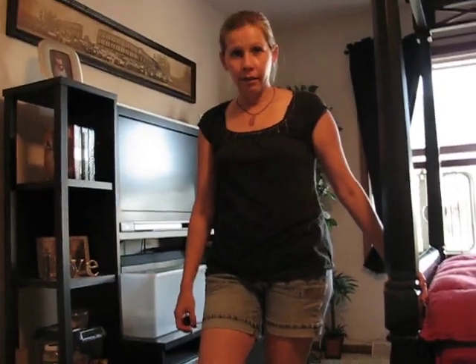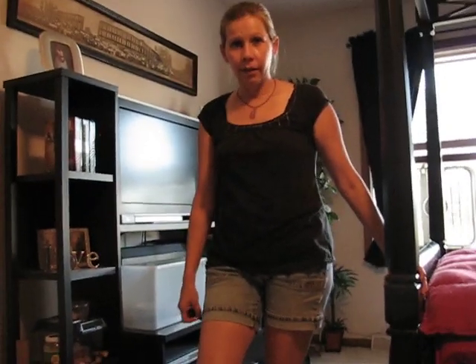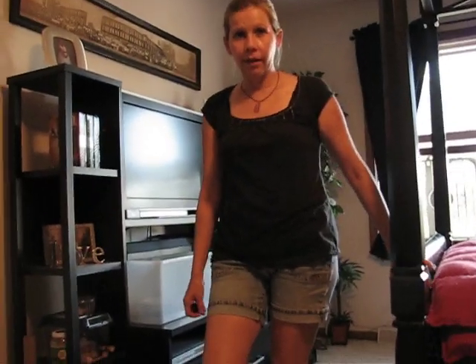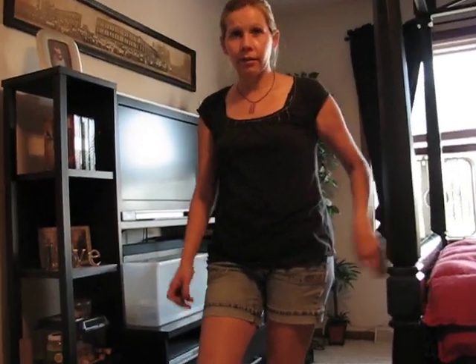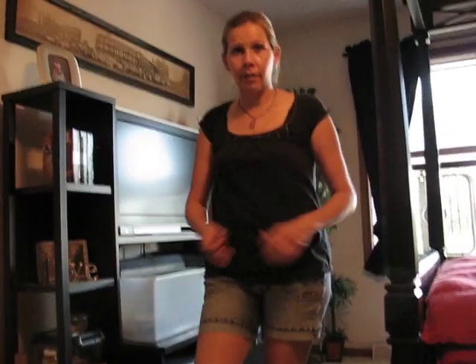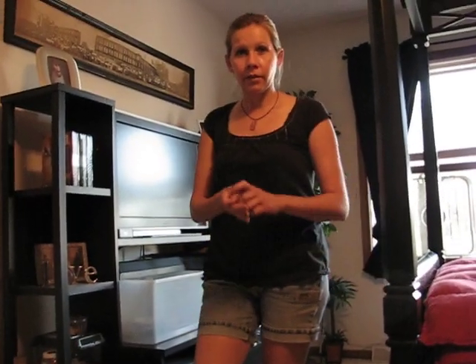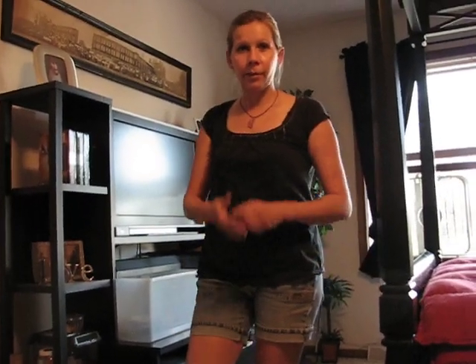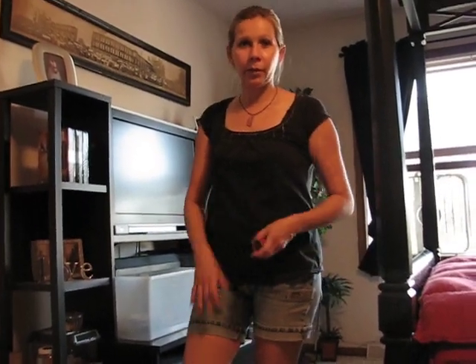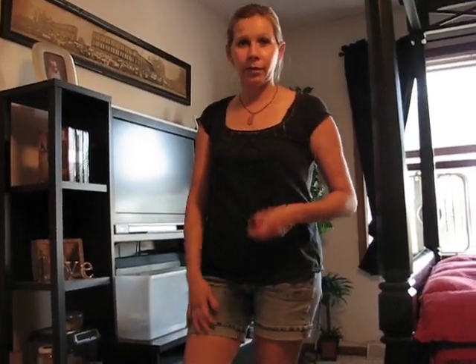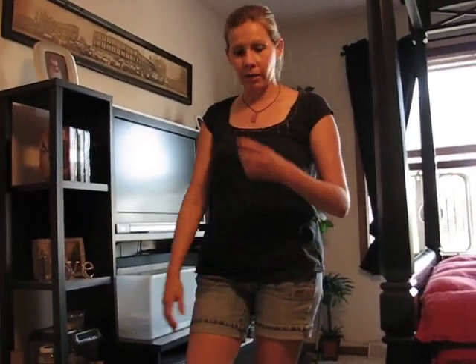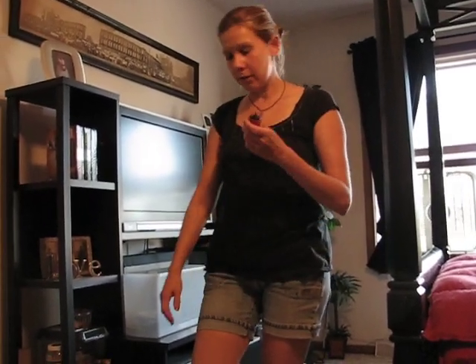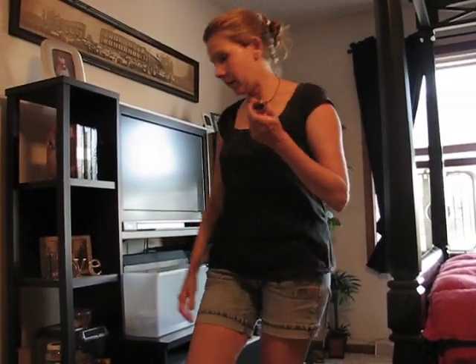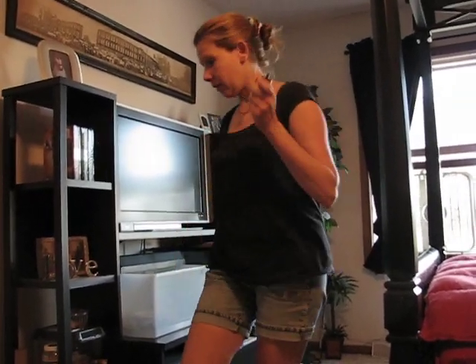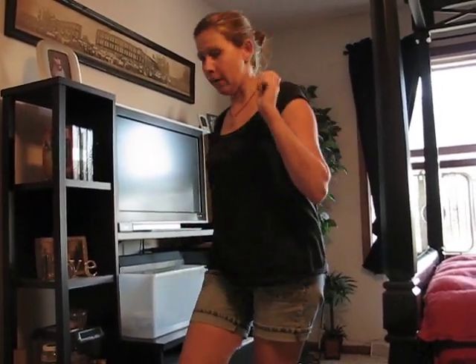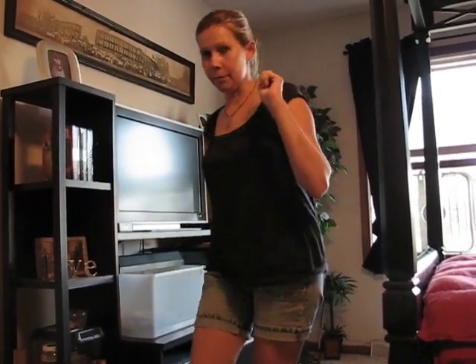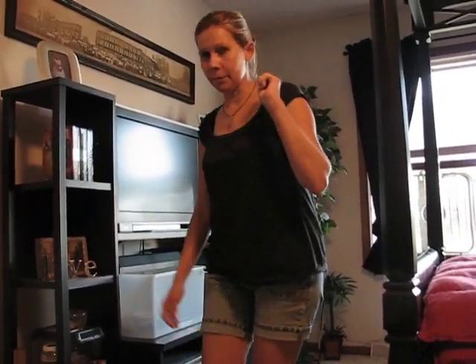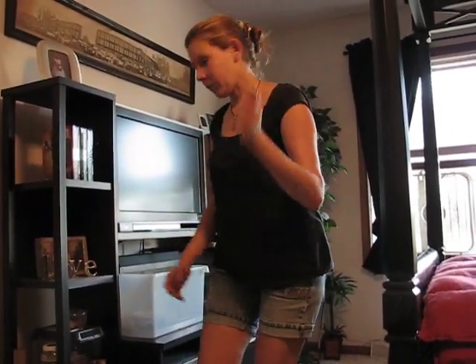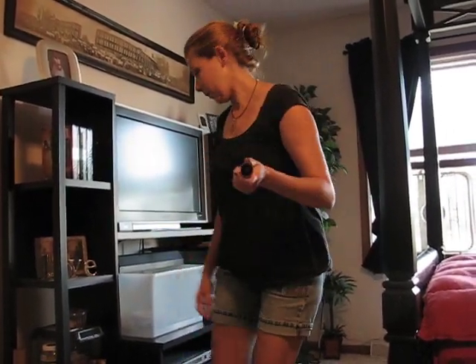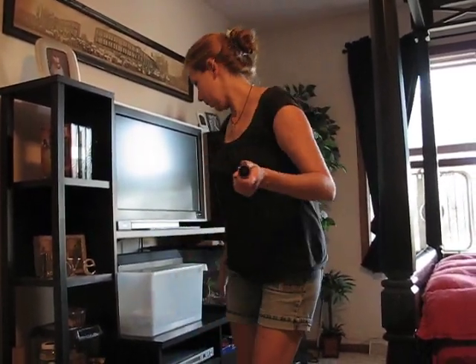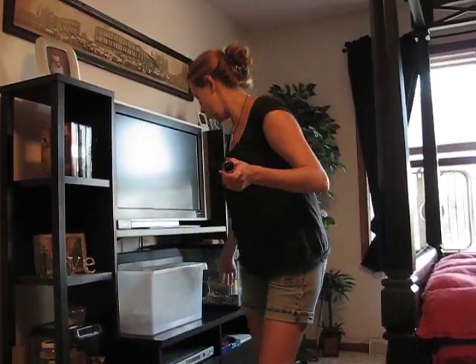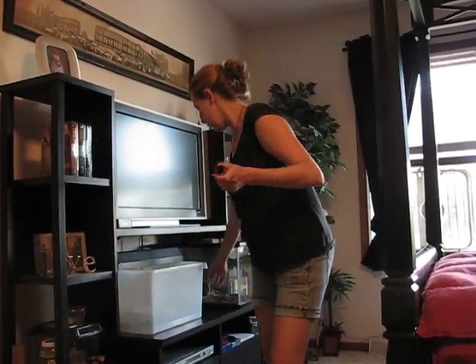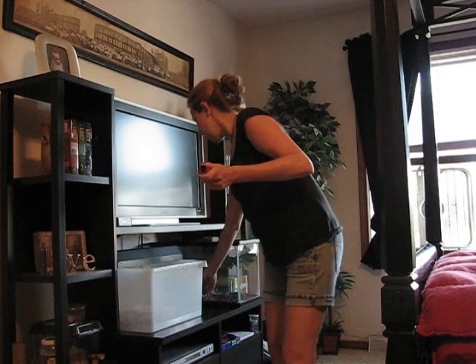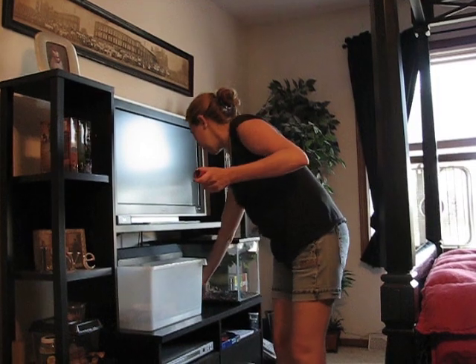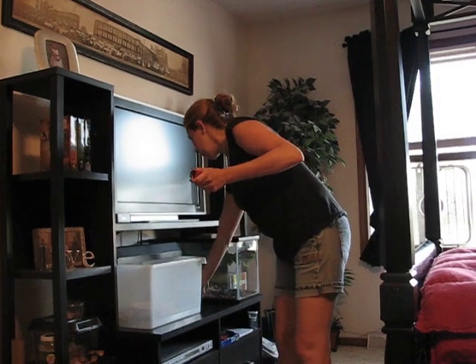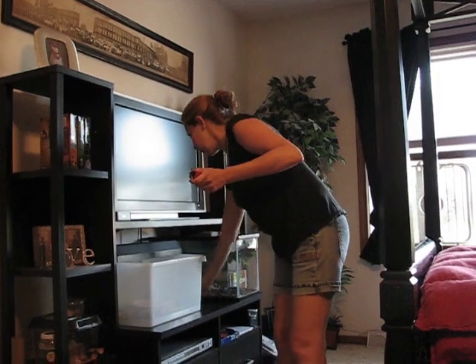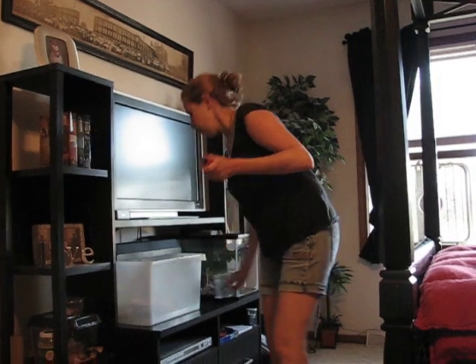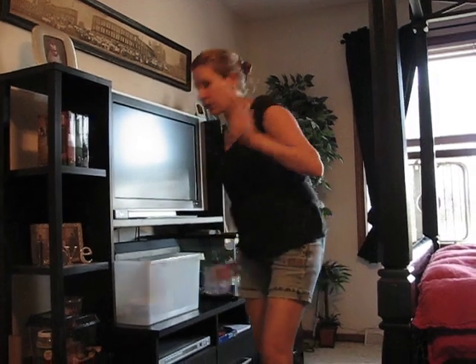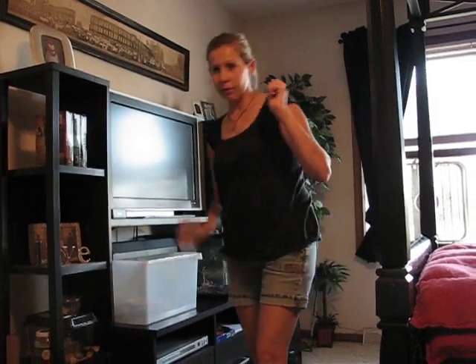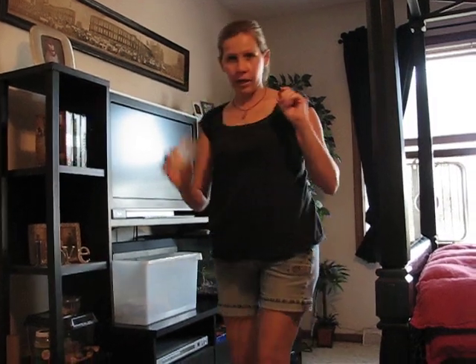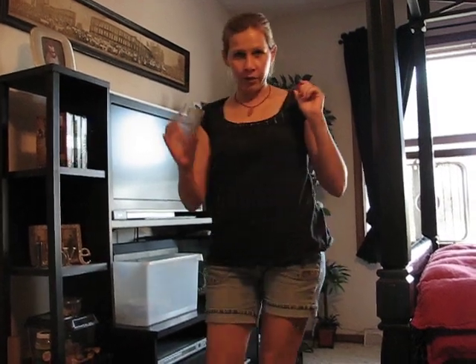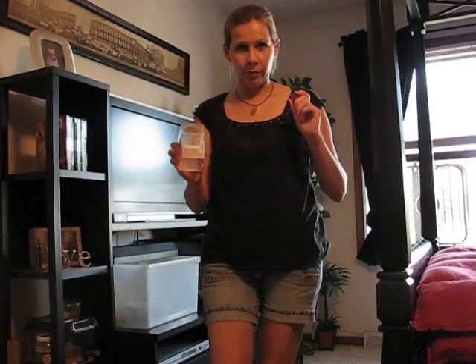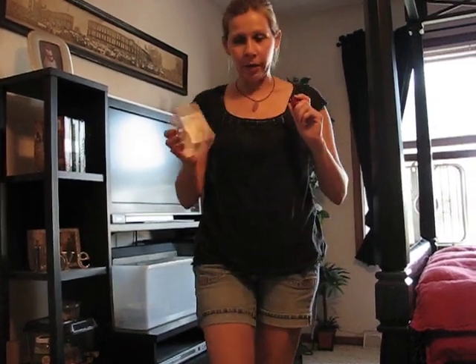Hey guys, I just want to make a quick video here just to show you the critter cage I just made.